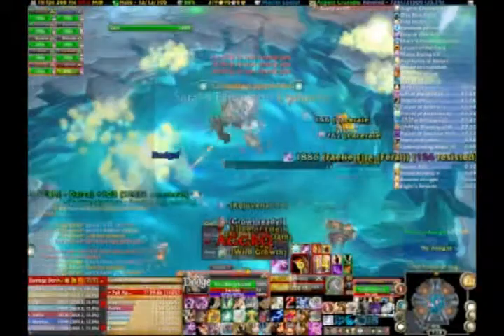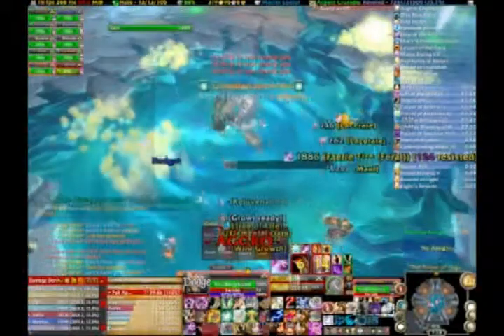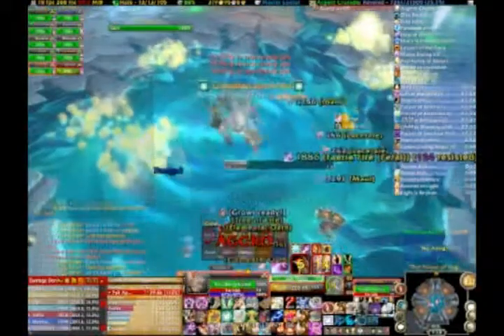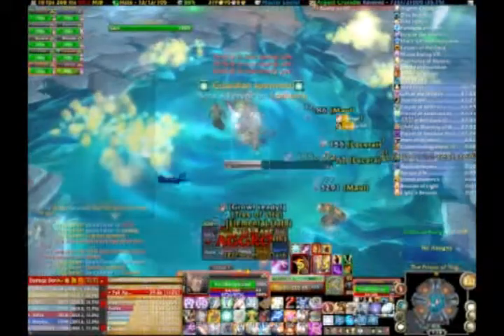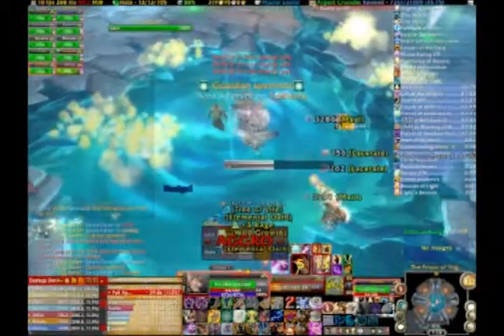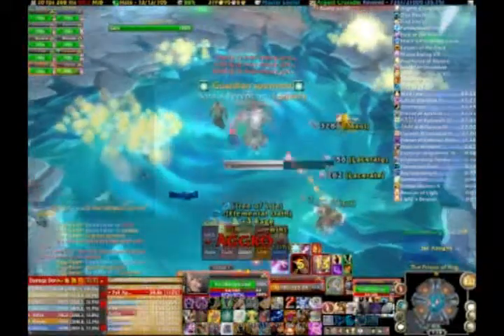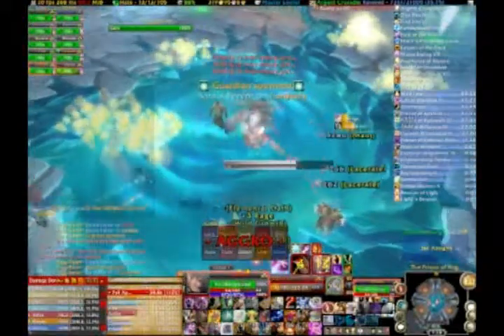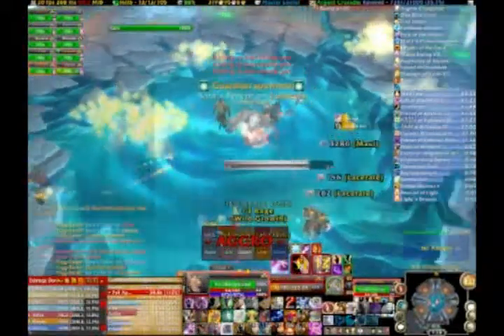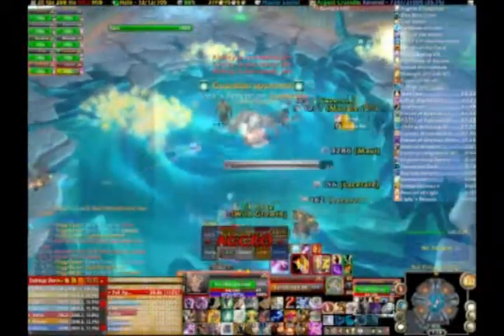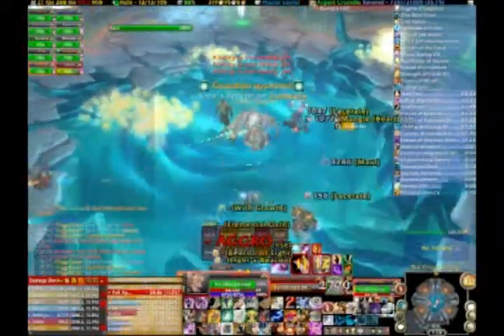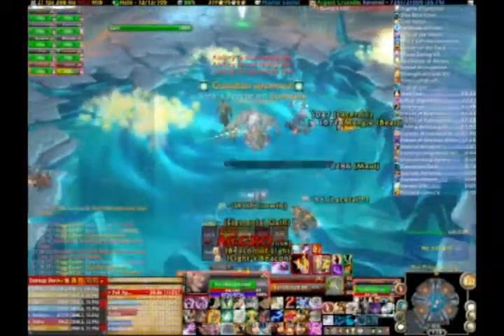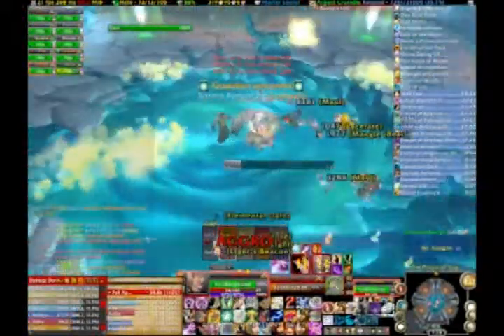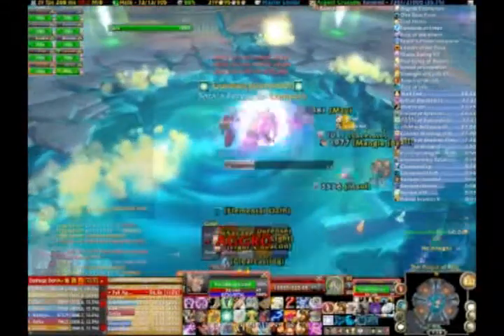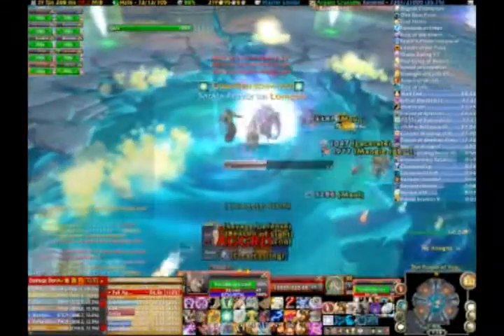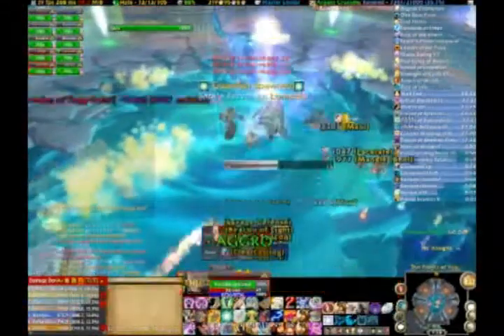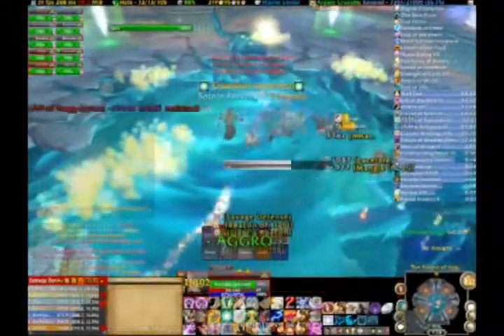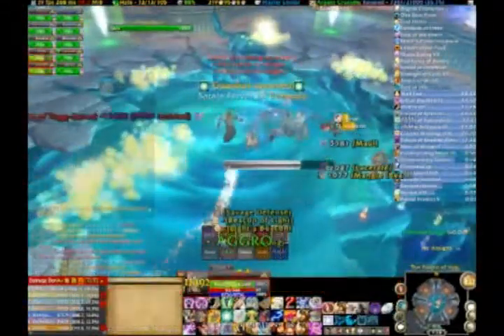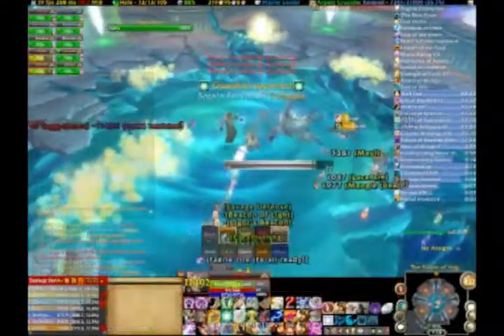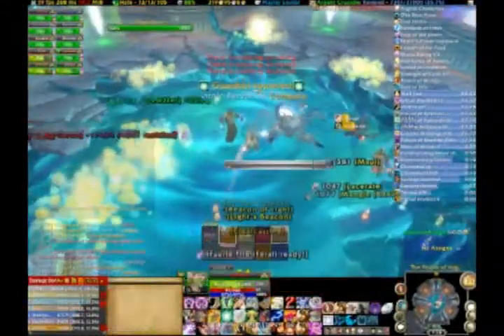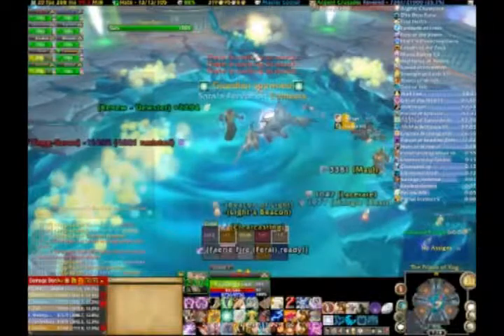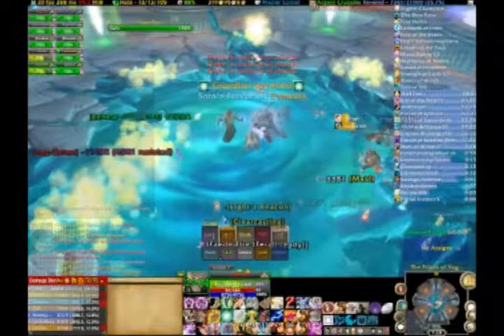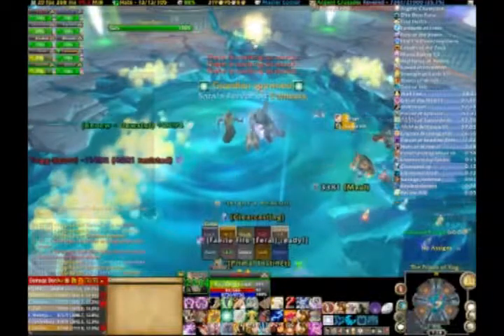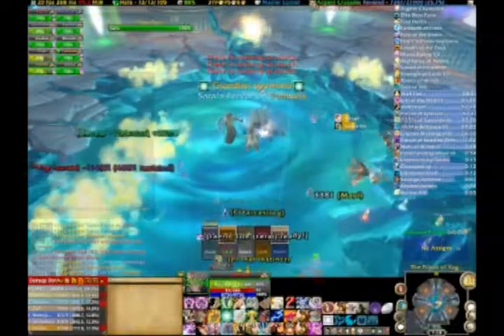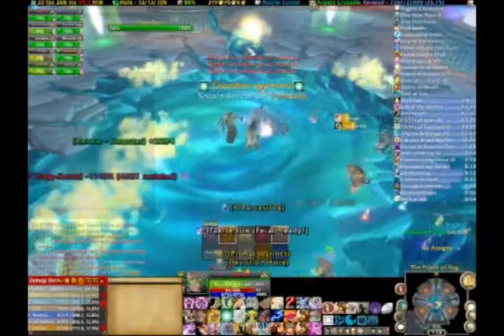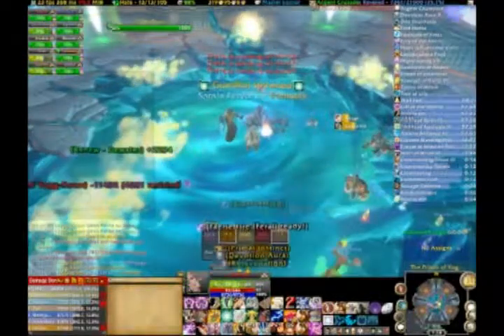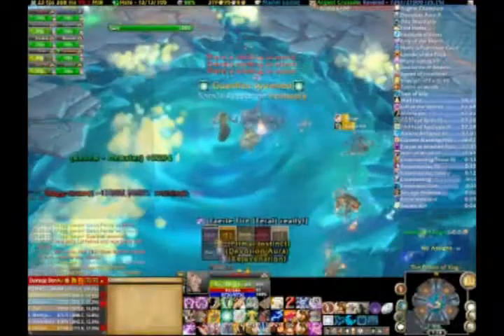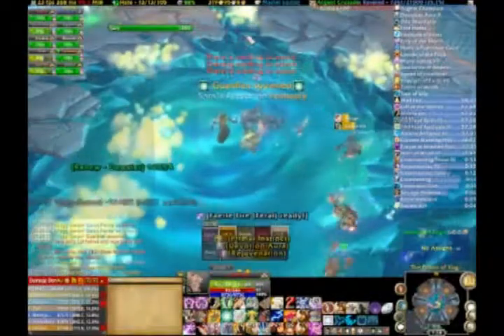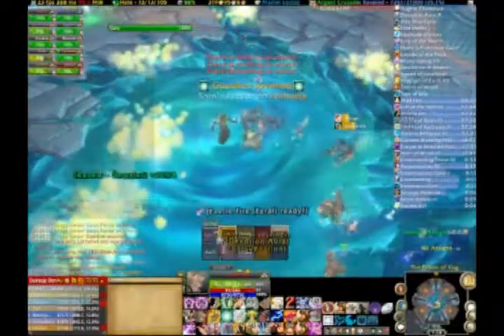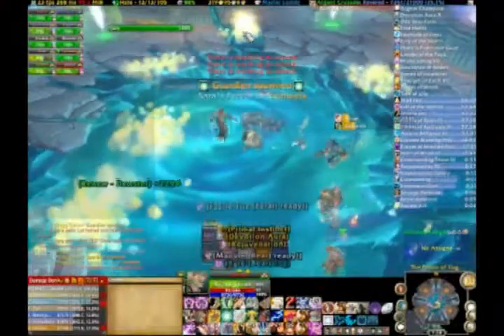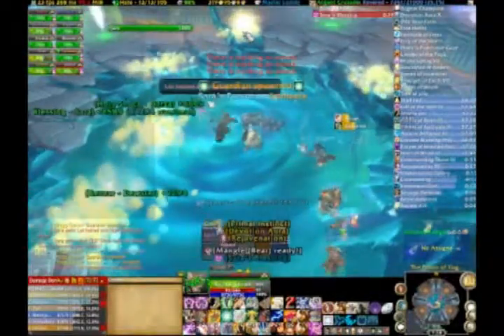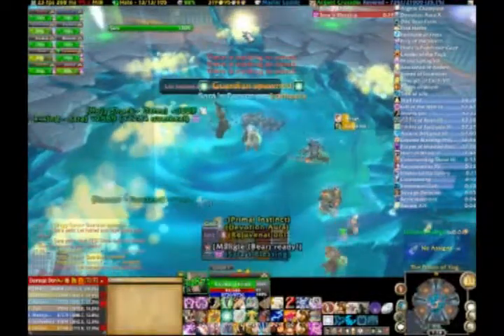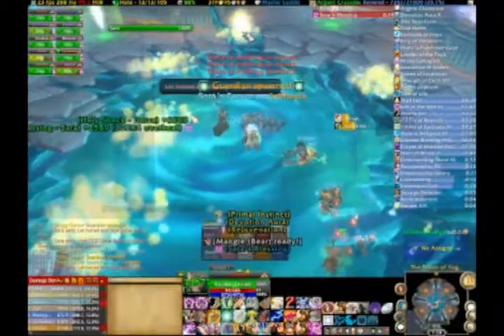You can tell where the adds are going to spawn based on the way the clouds look. If they're big and glowing like the one on the left side of my screen, then they'll spawn an add soon.